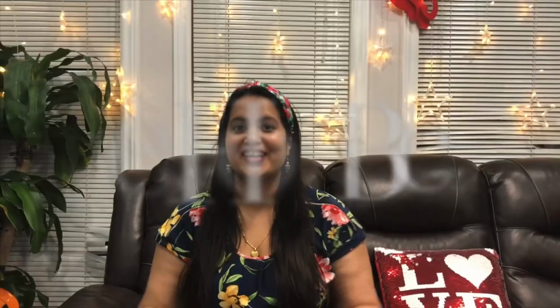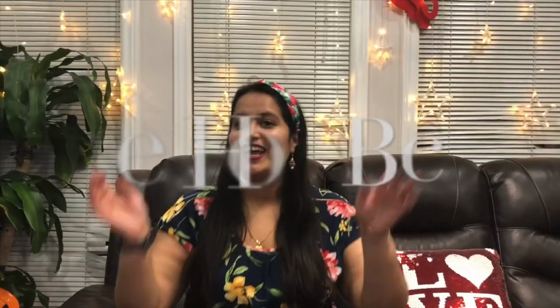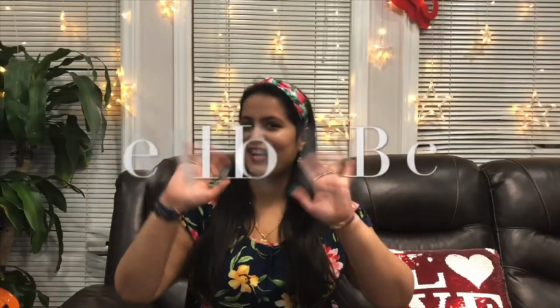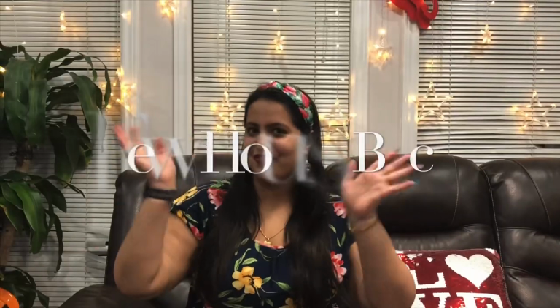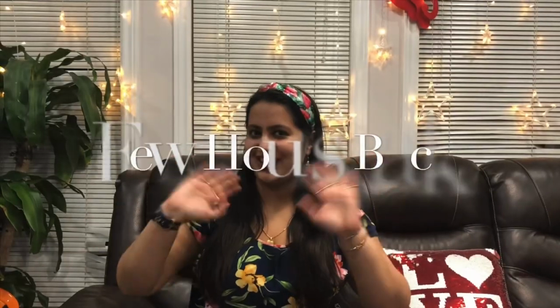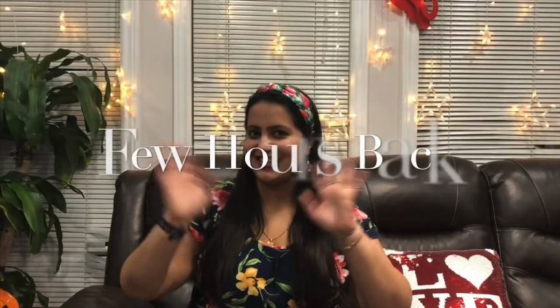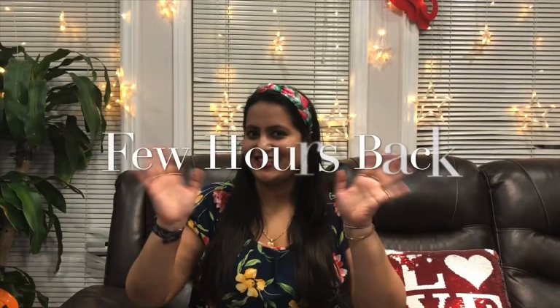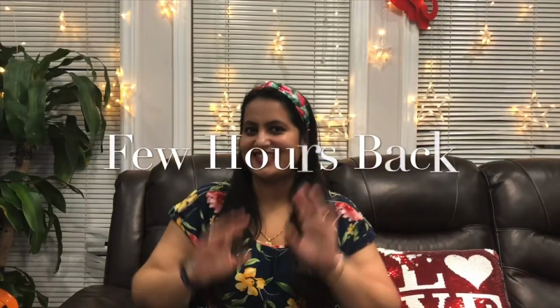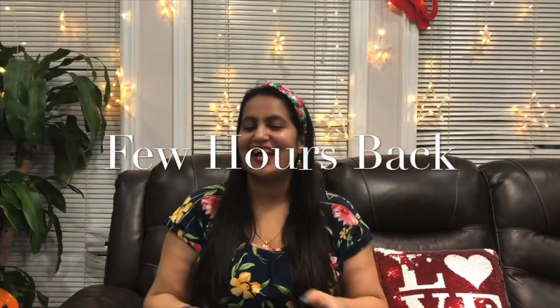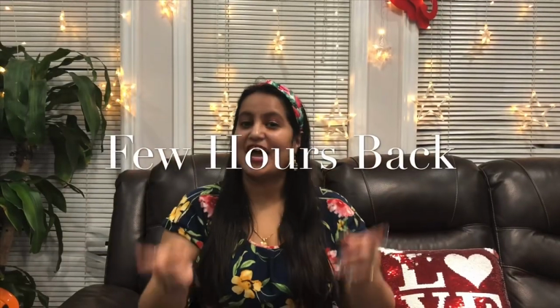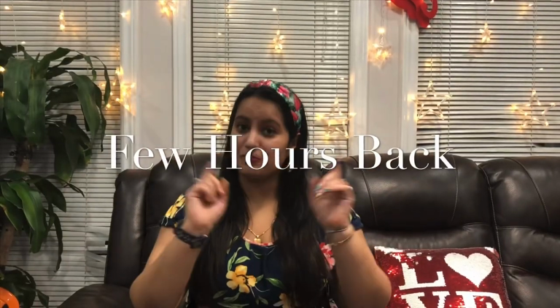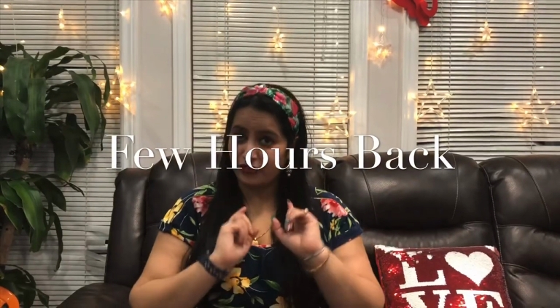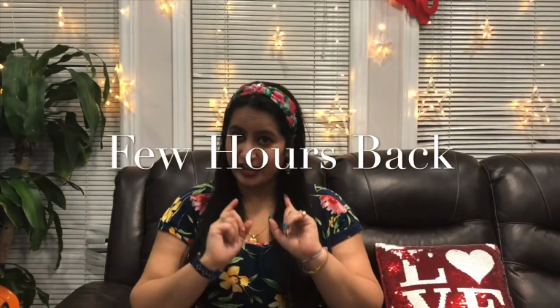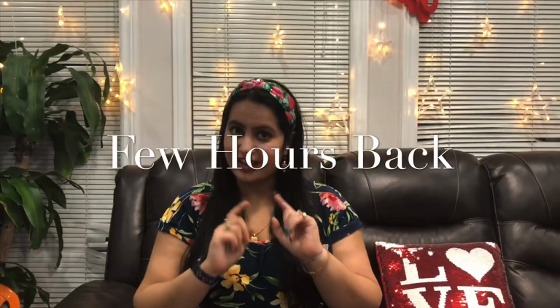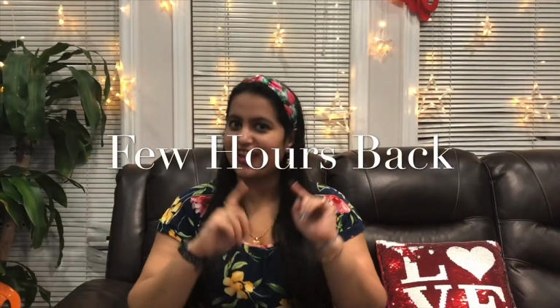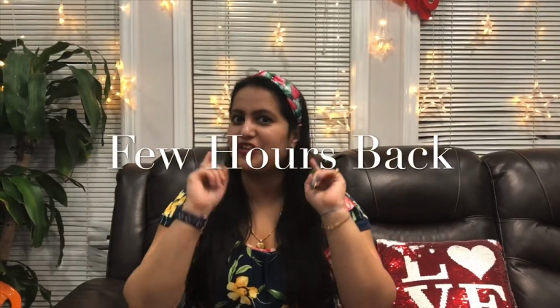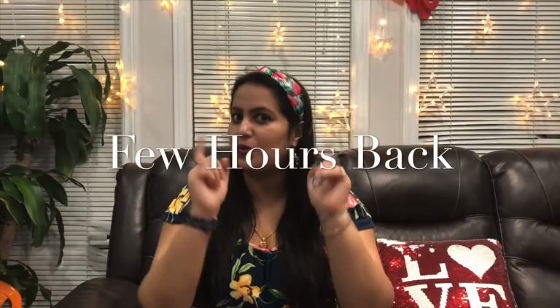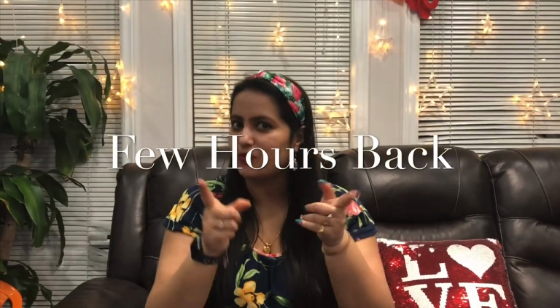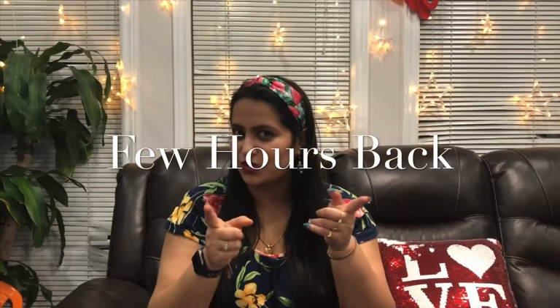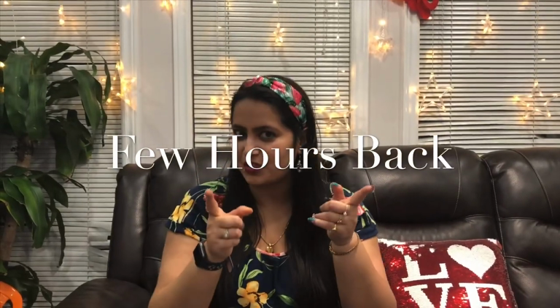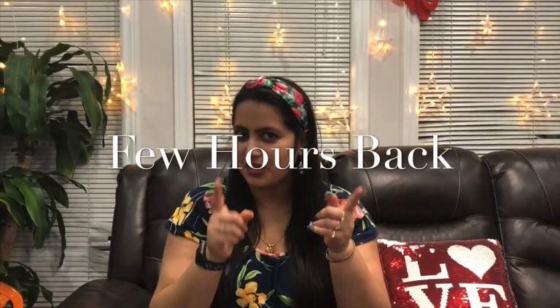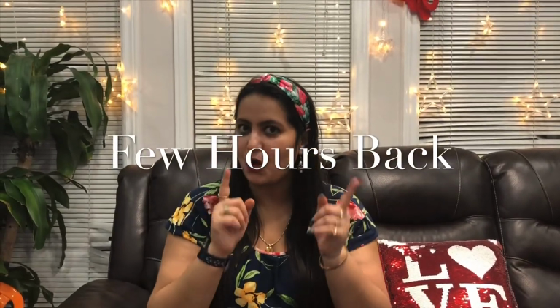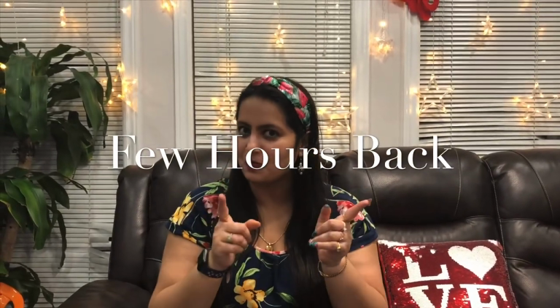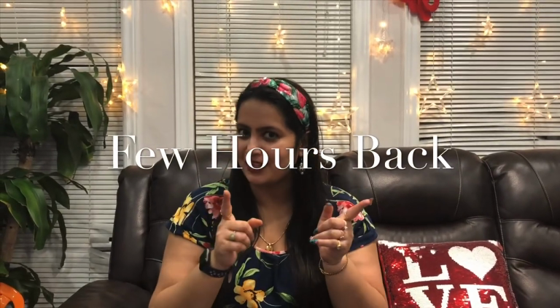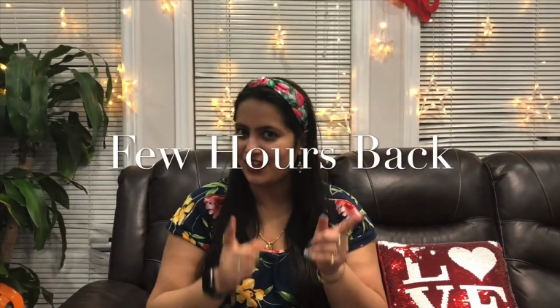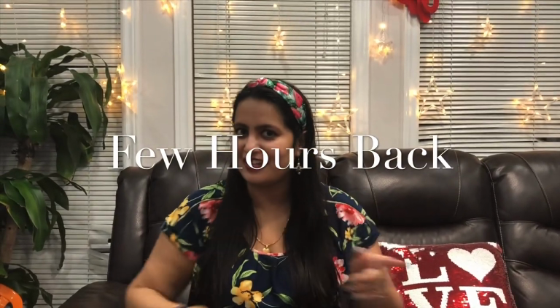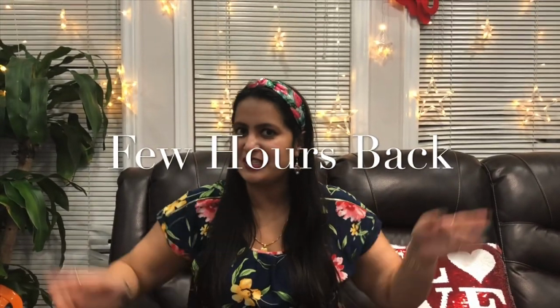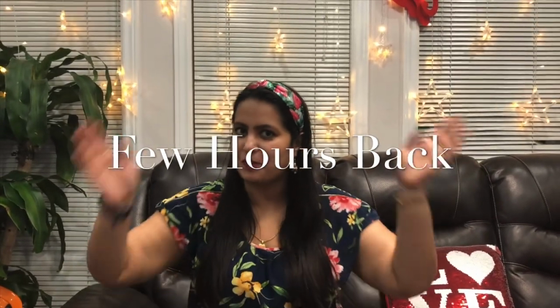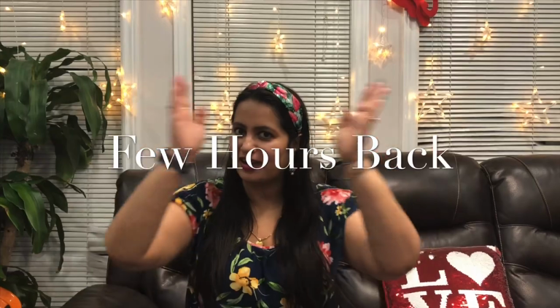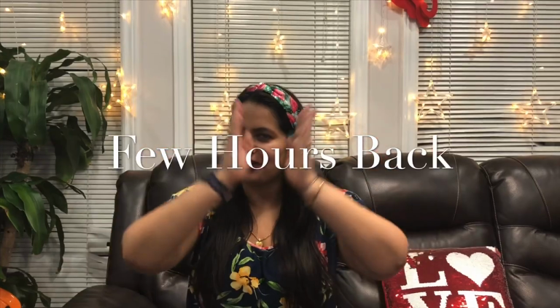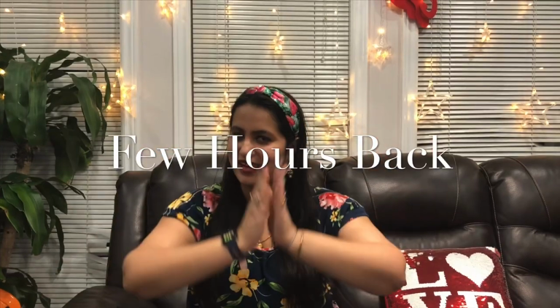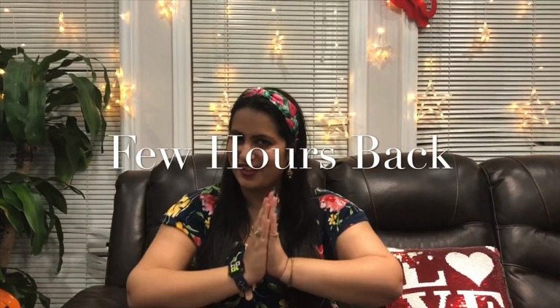Hello friends! I'm Shreya and you are watching me on my channel, Sparkle Your Life.